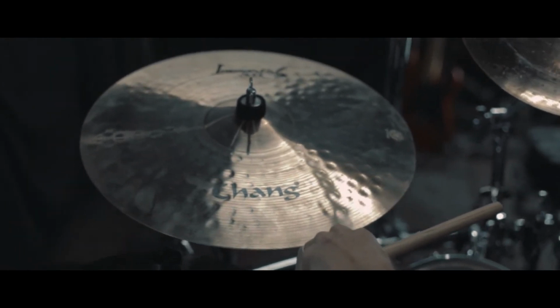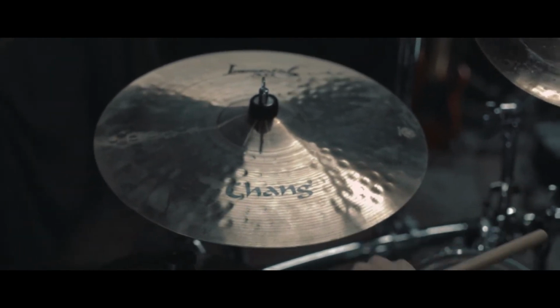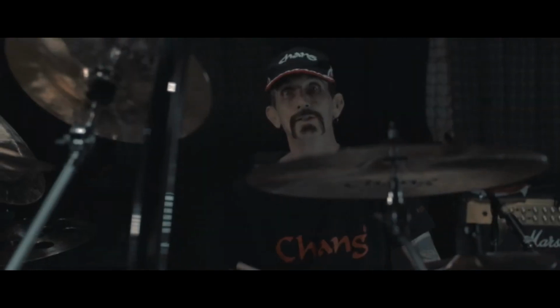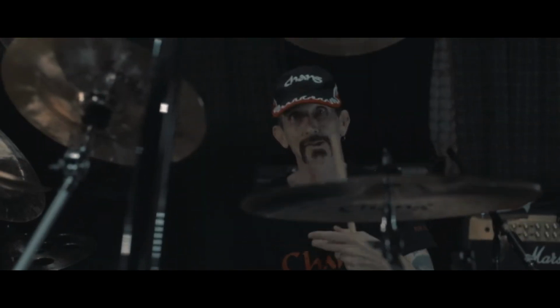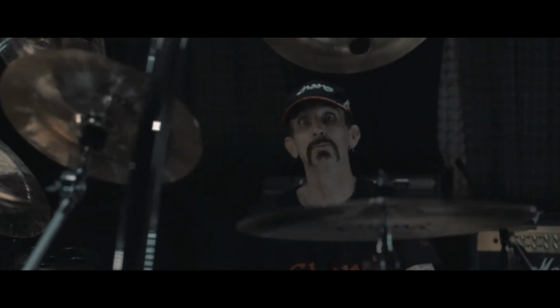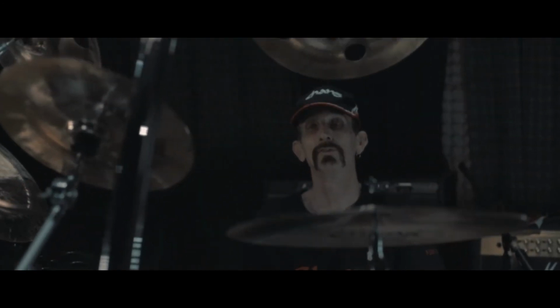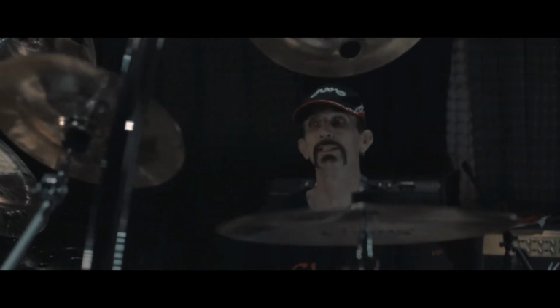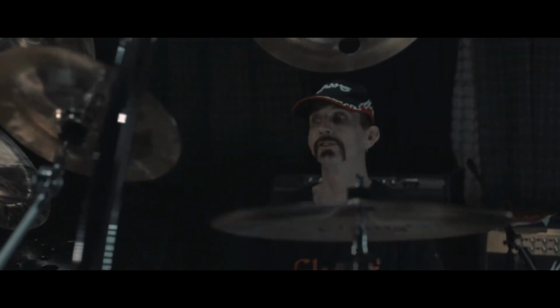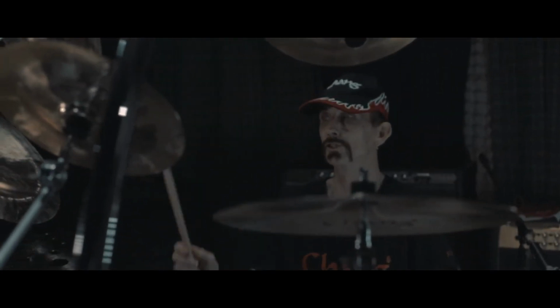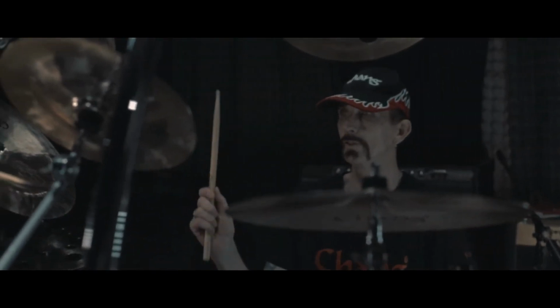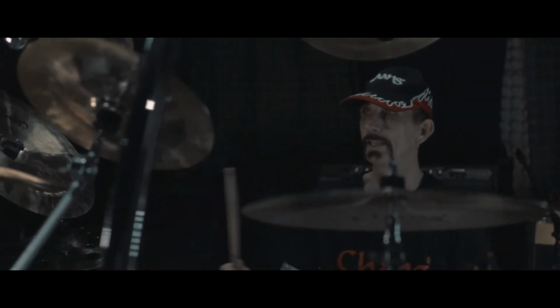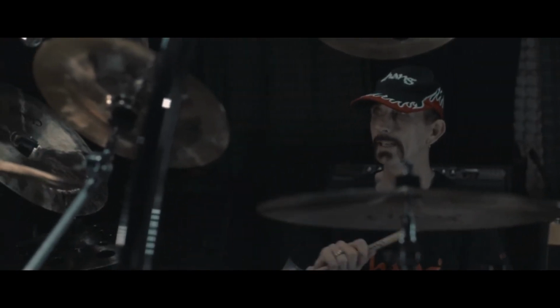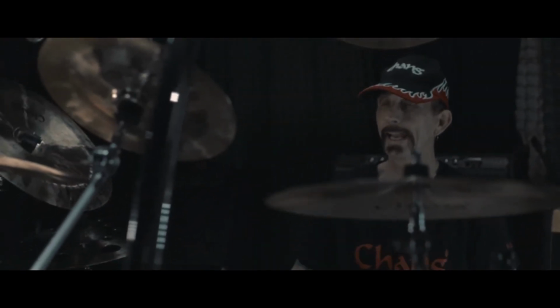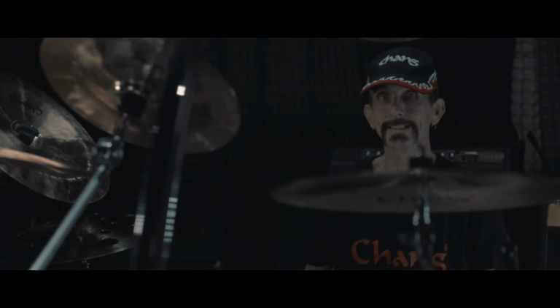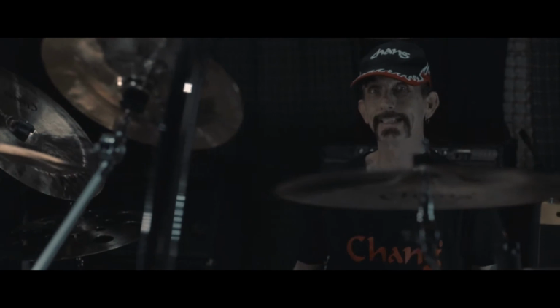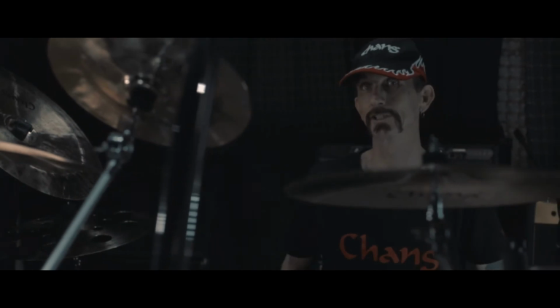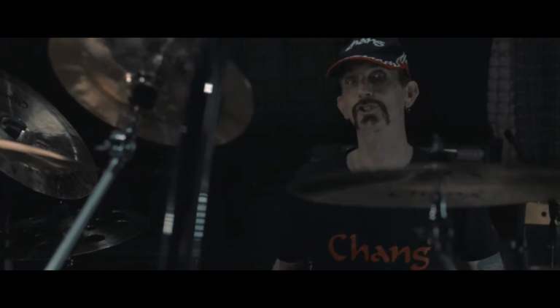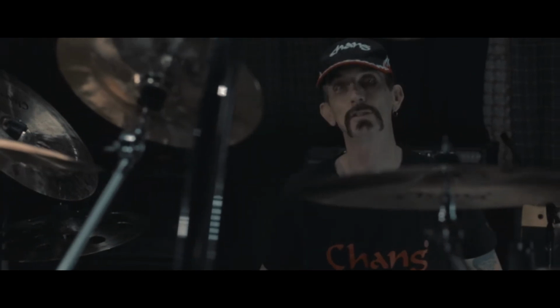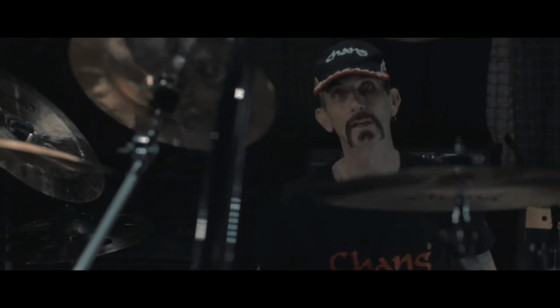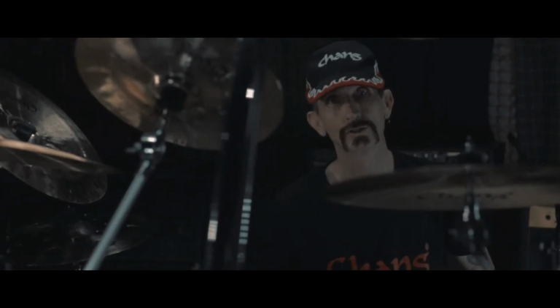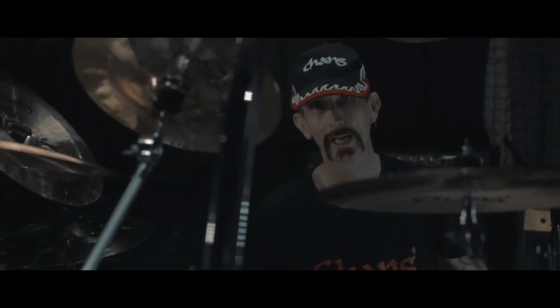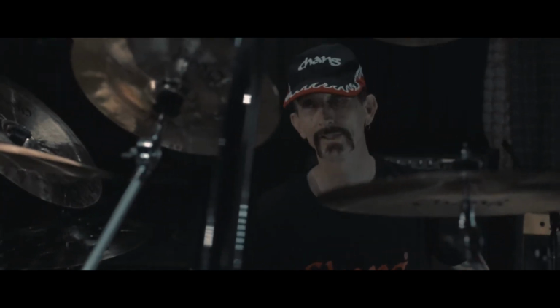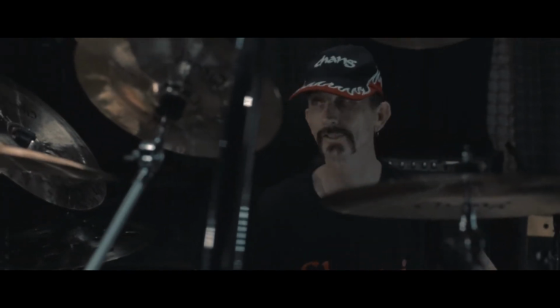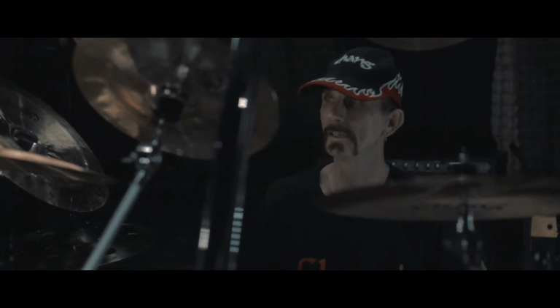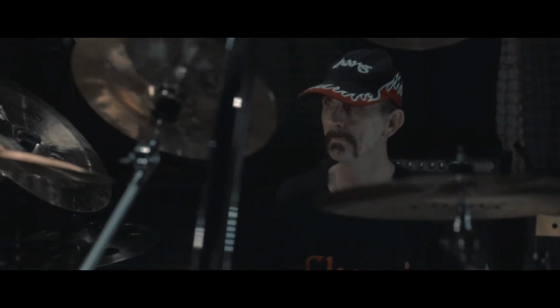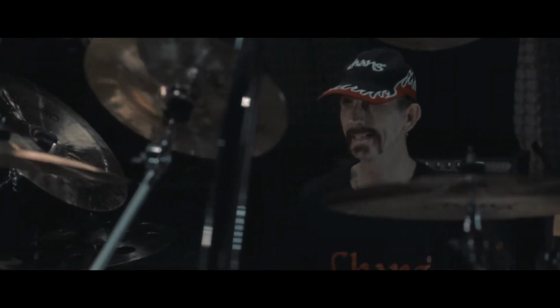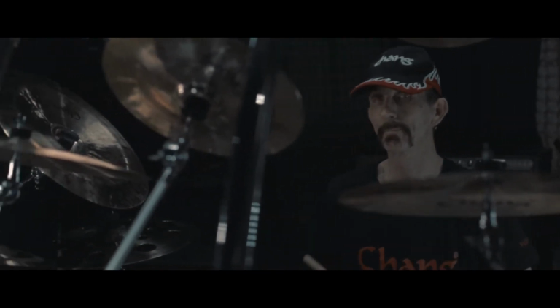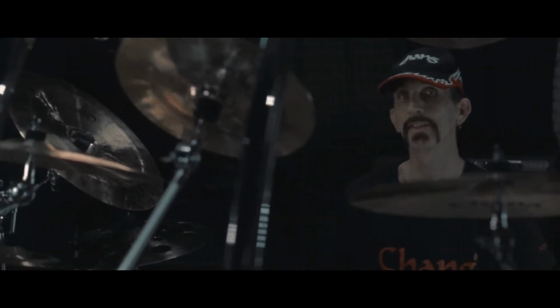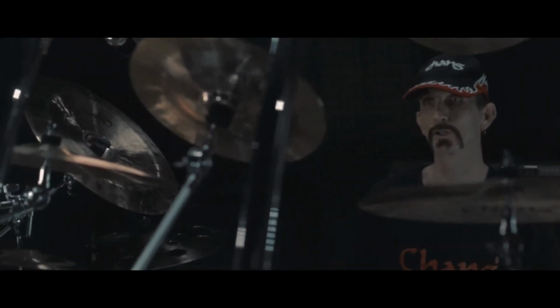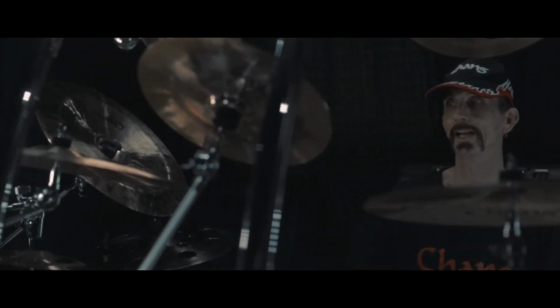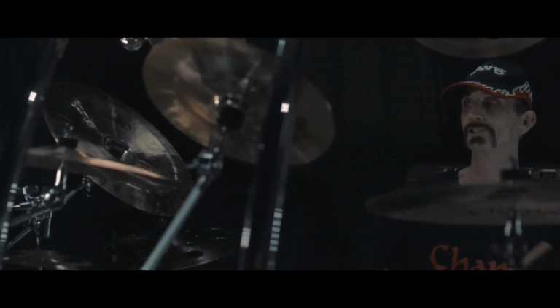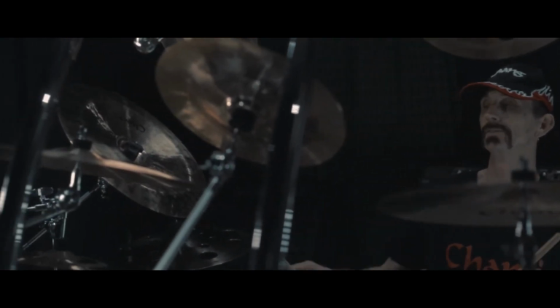Next we'll move on to the 18-inch Jazz Medium Thin Crash.